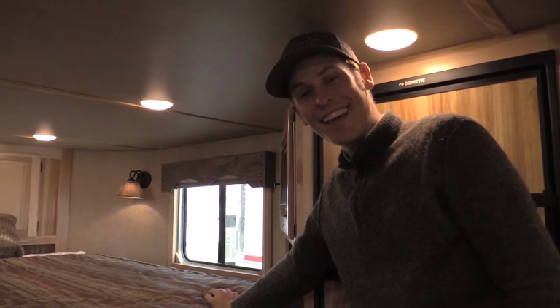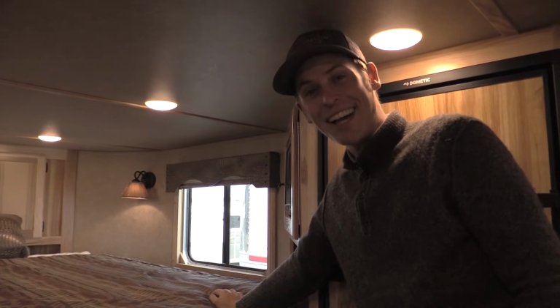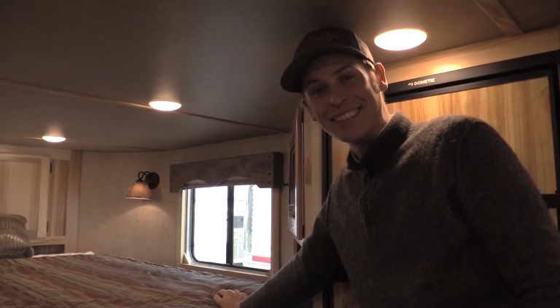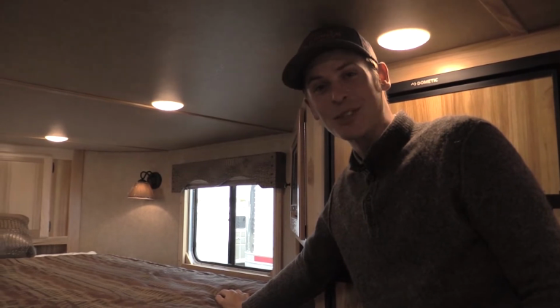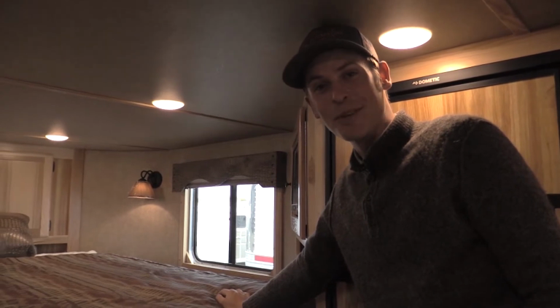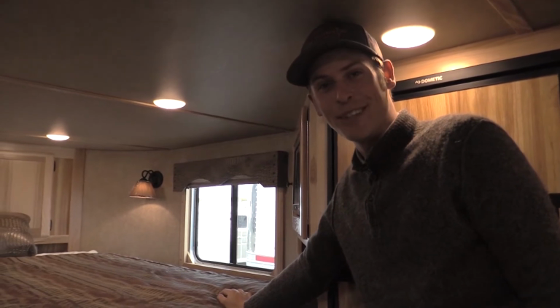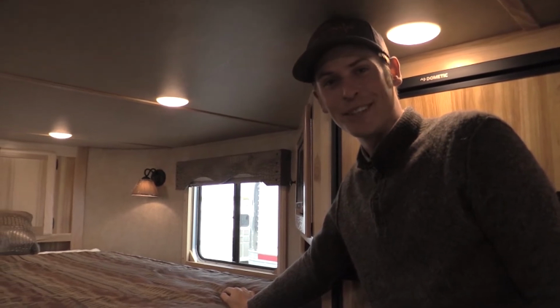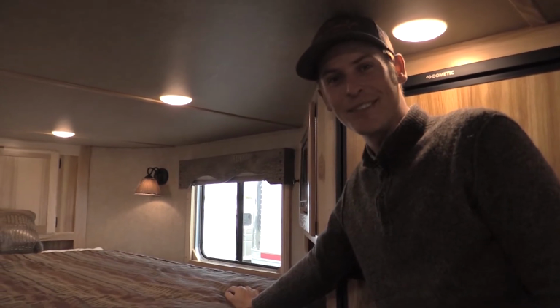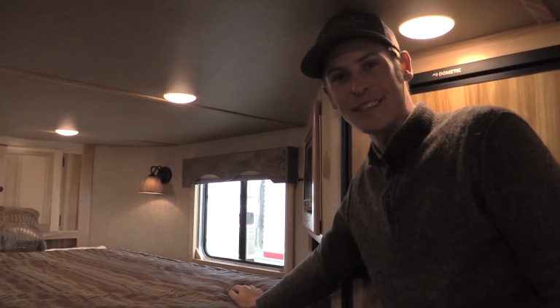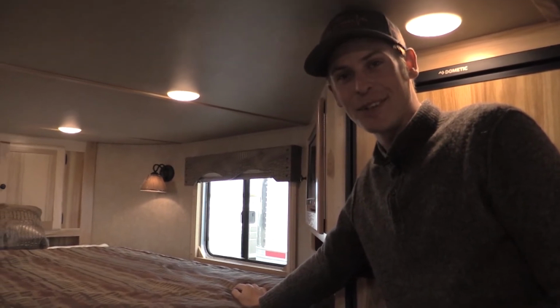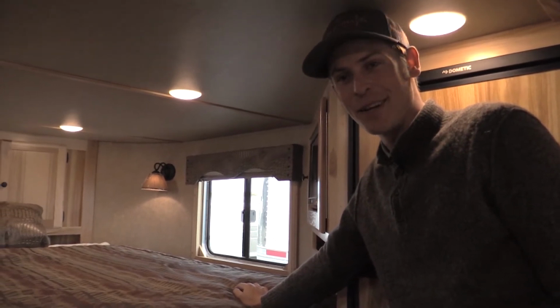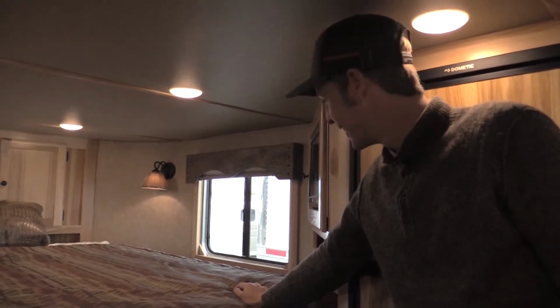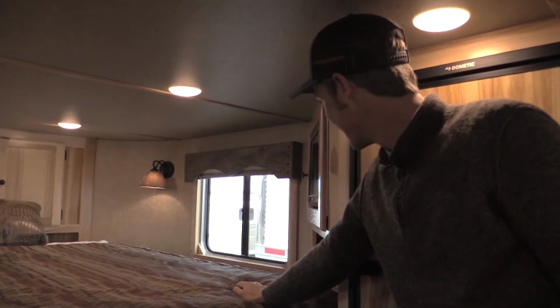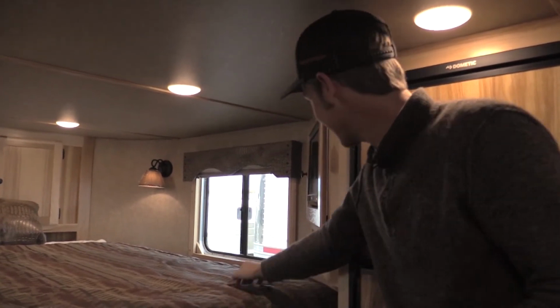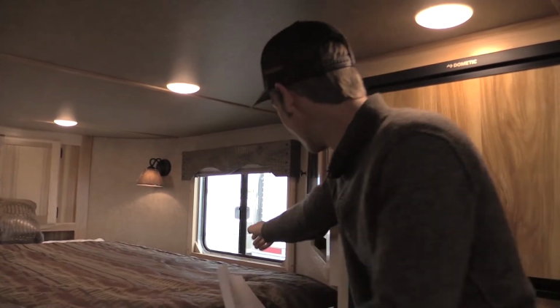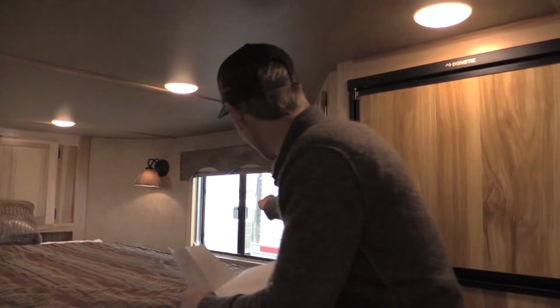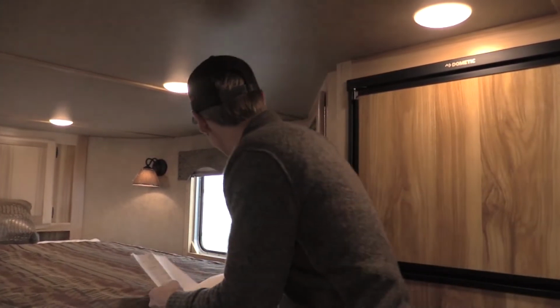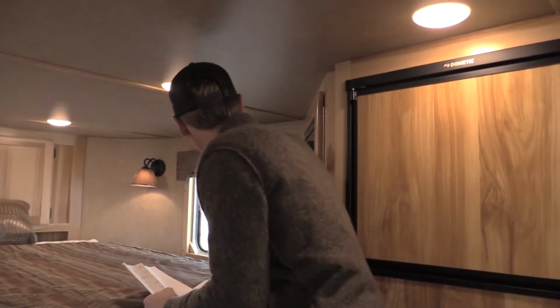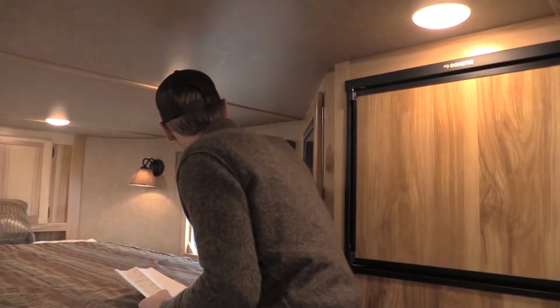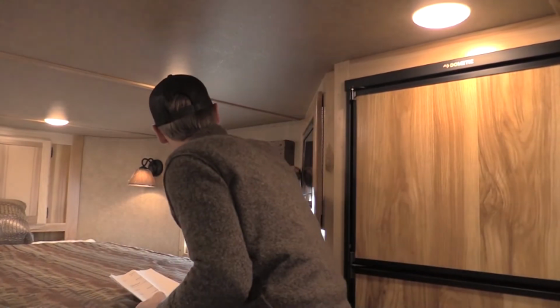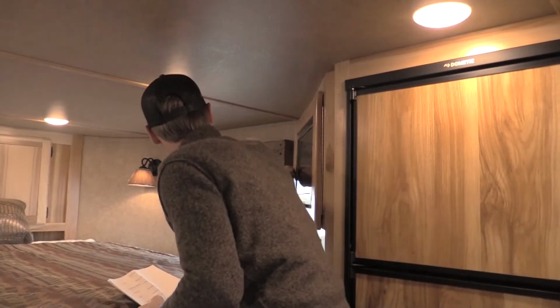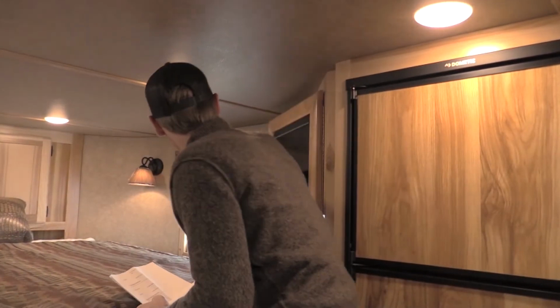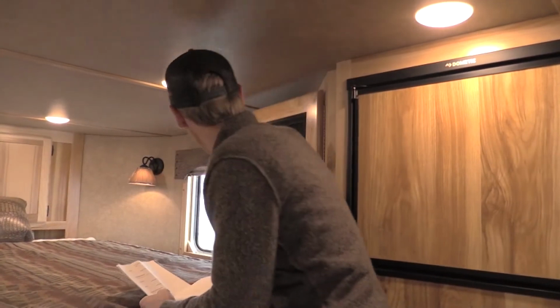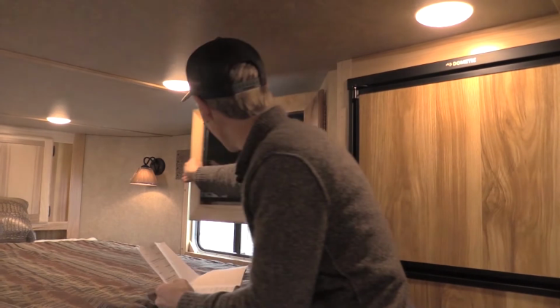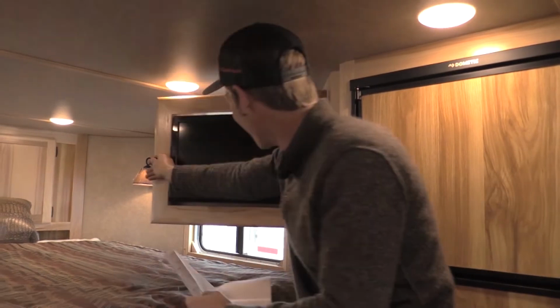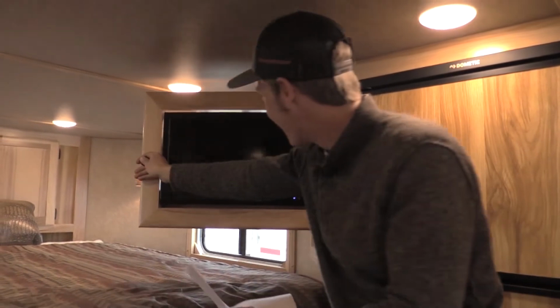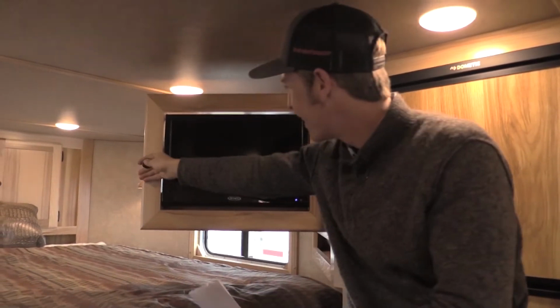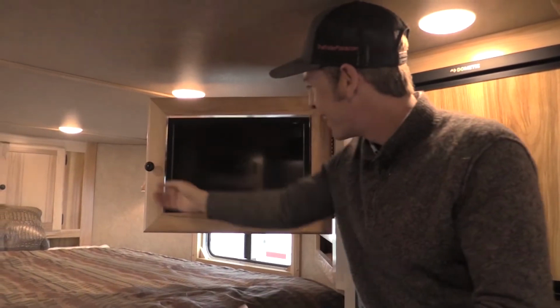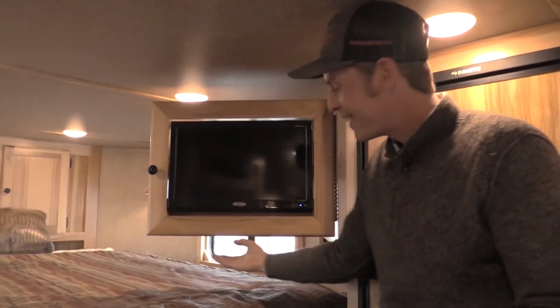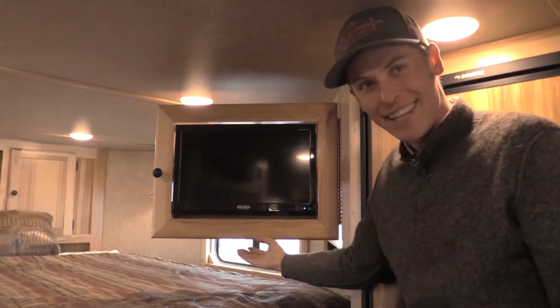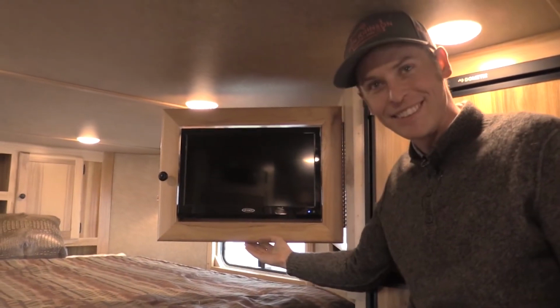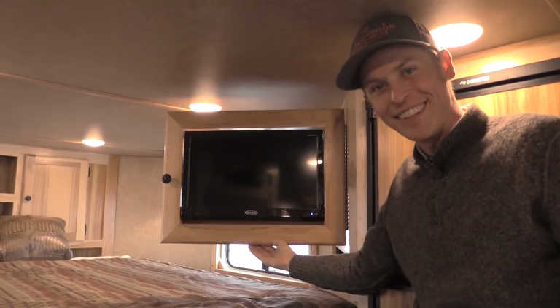A sweet feature for this Lakota is a pull-out TV screen.